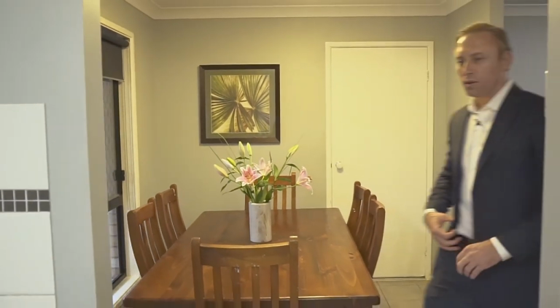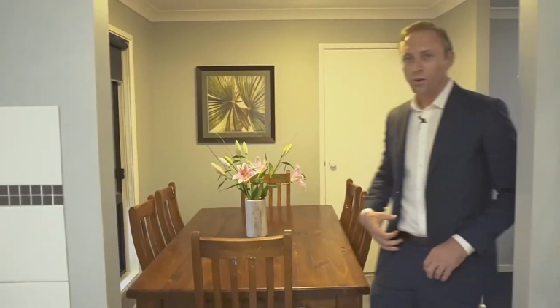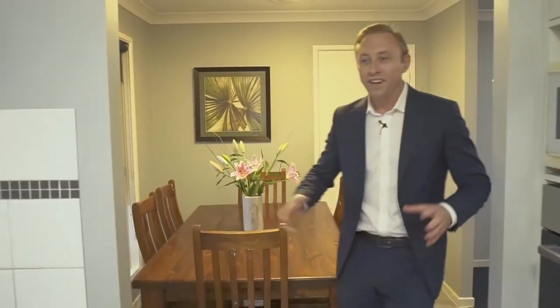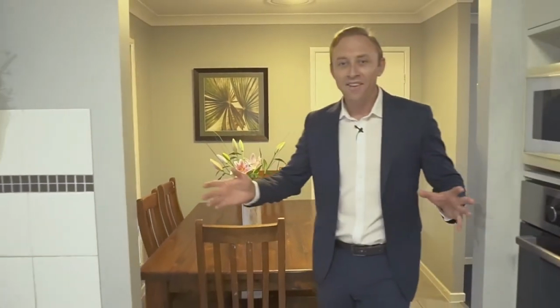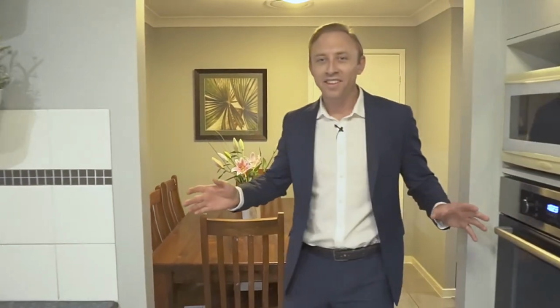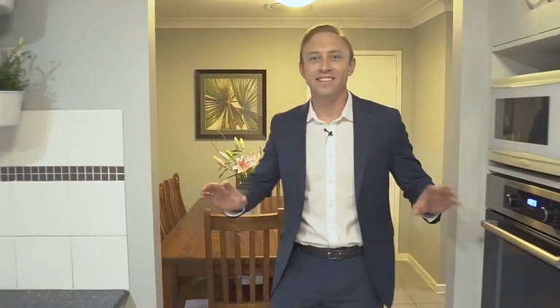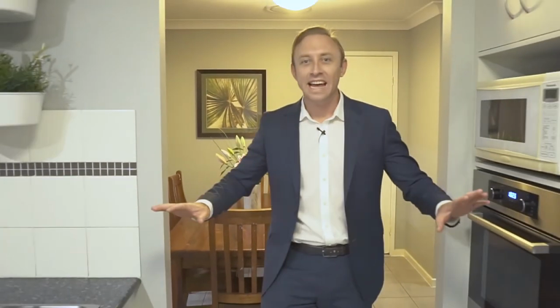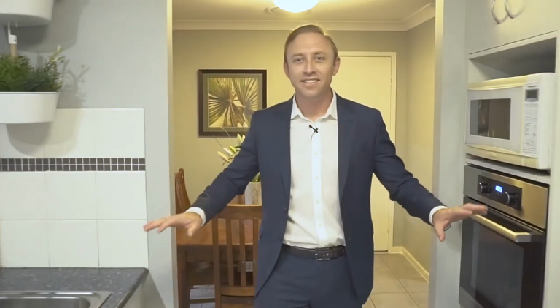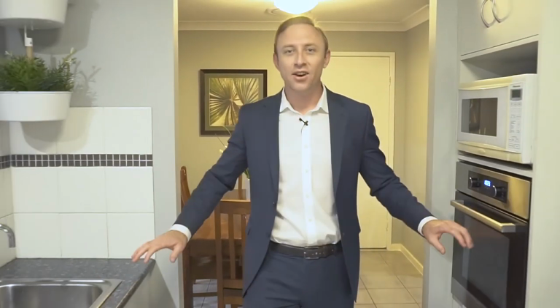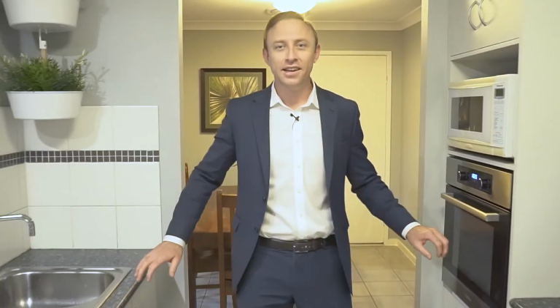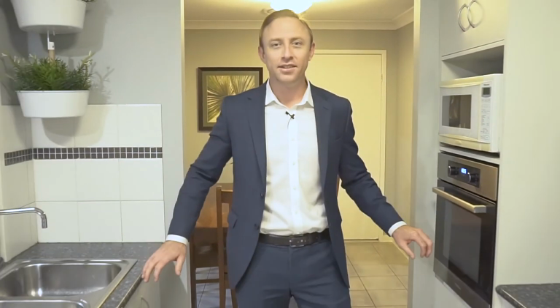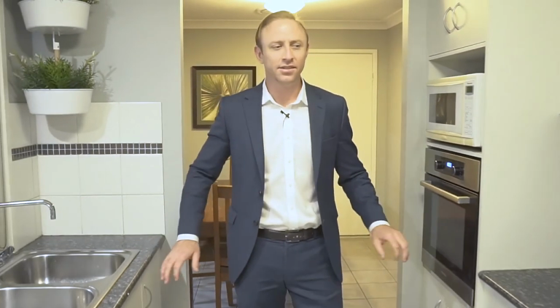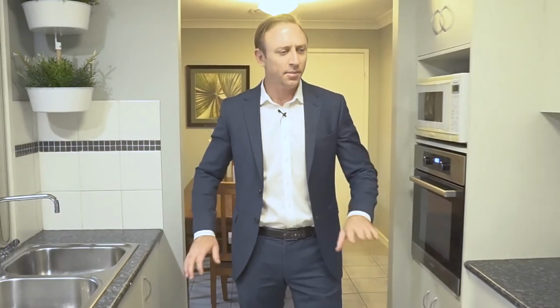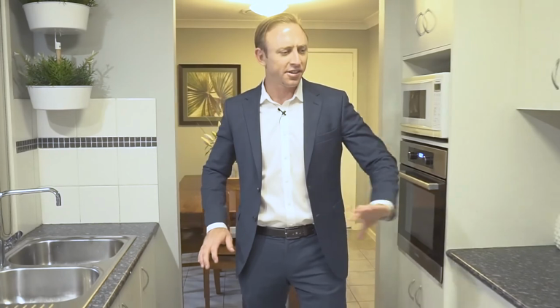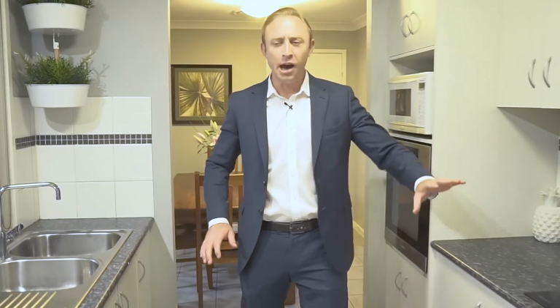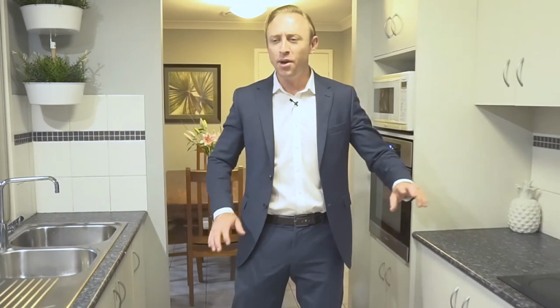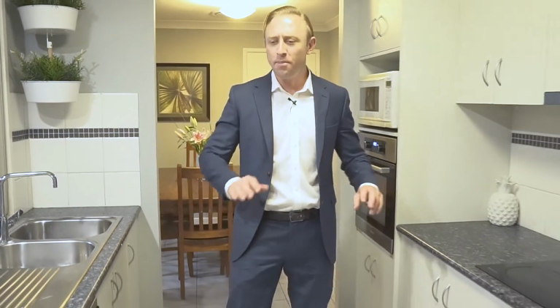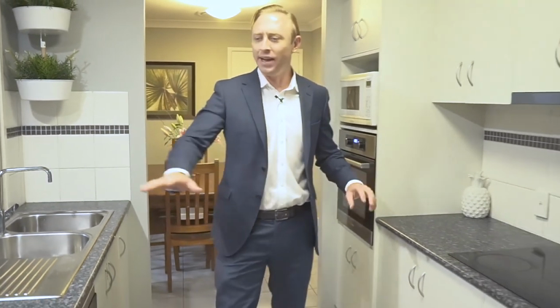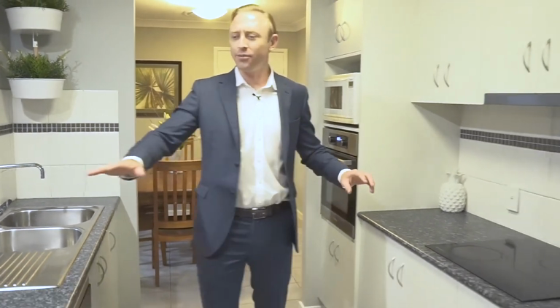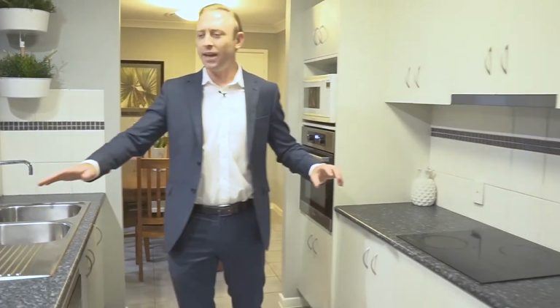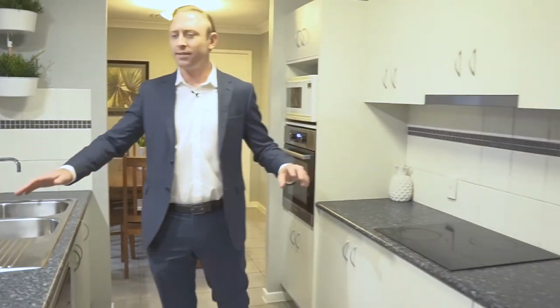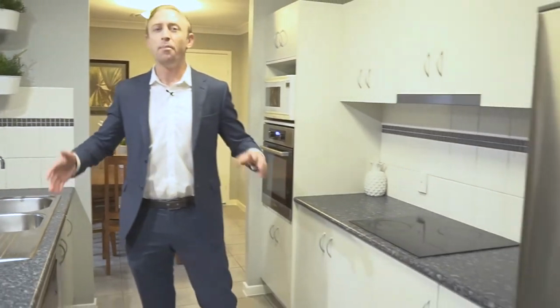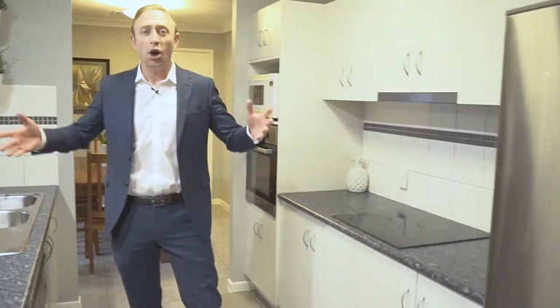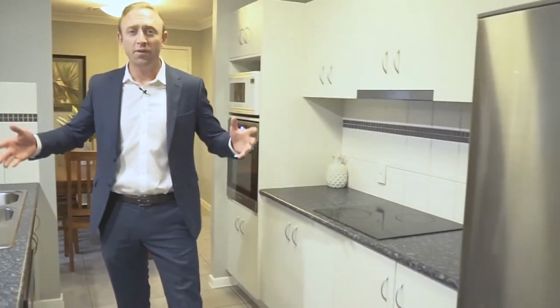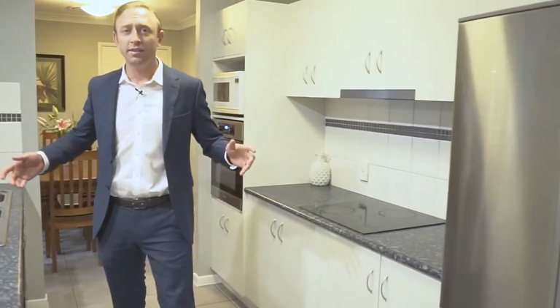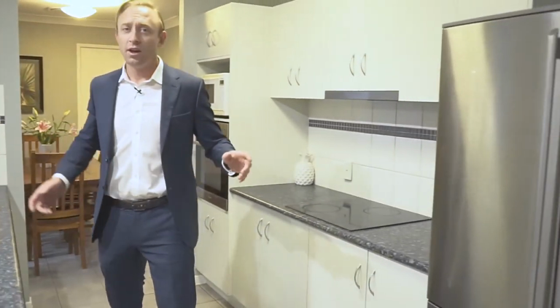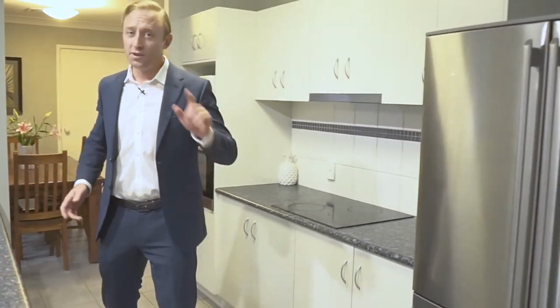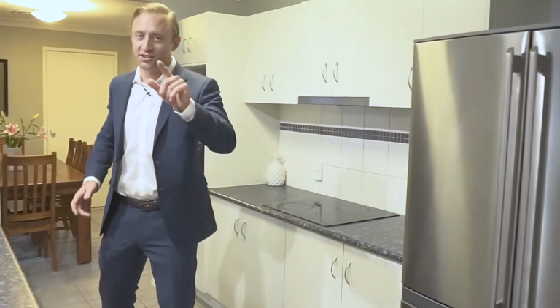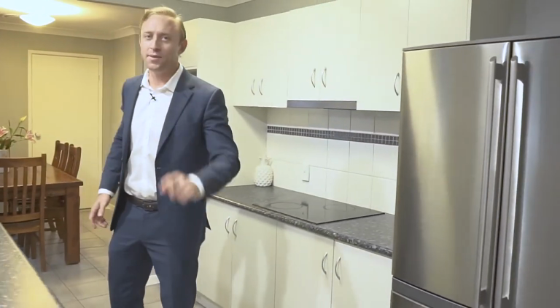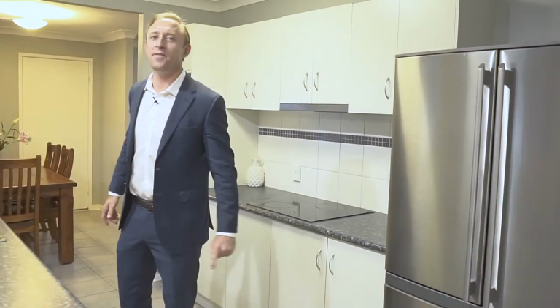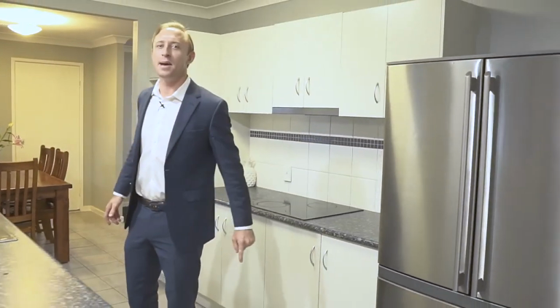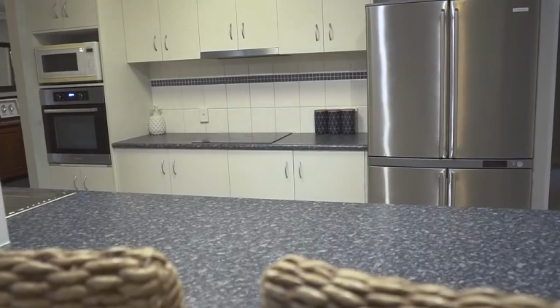Would you have a look at this galley style kitchen — so much cupboard and bench space, perfect for the chef of the family.